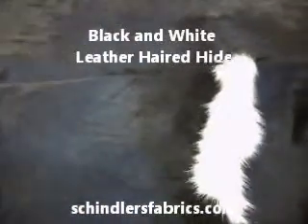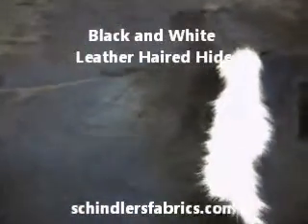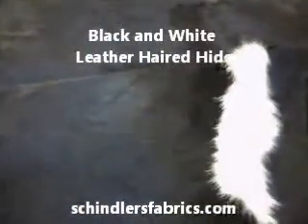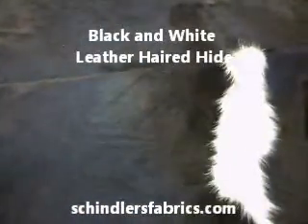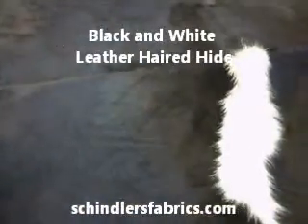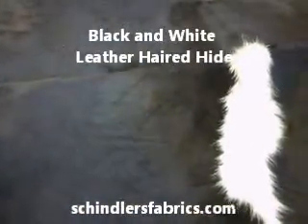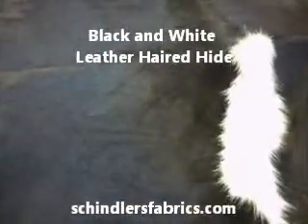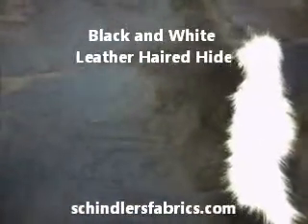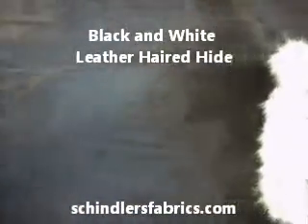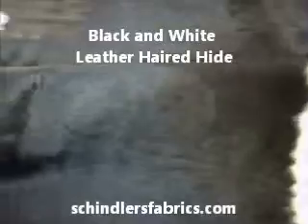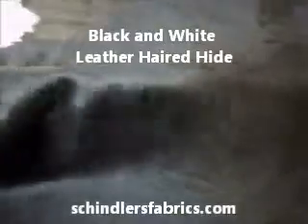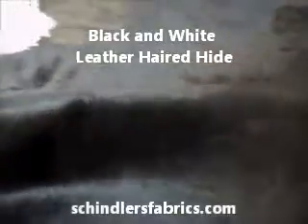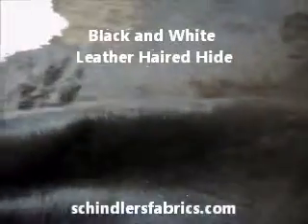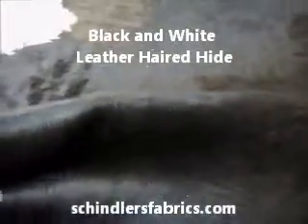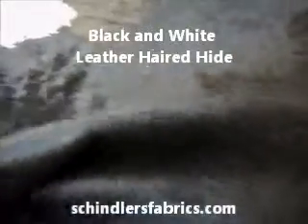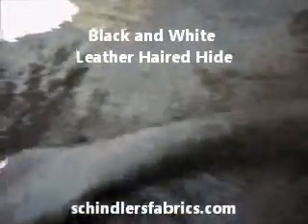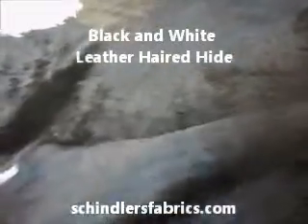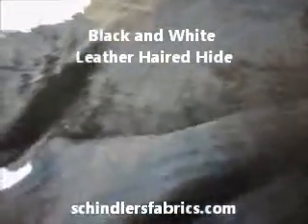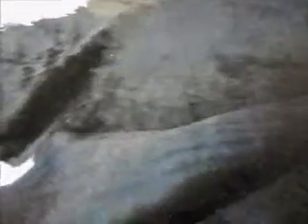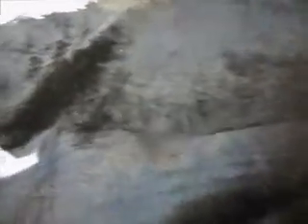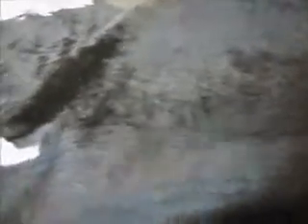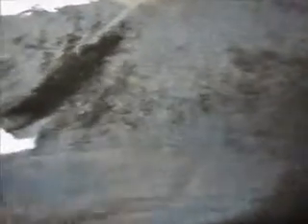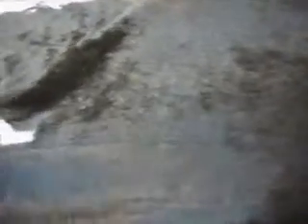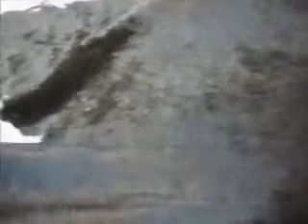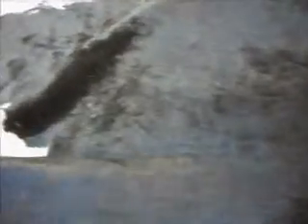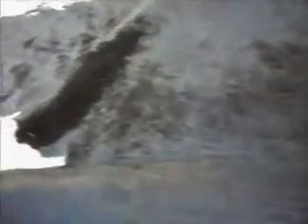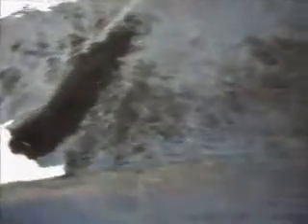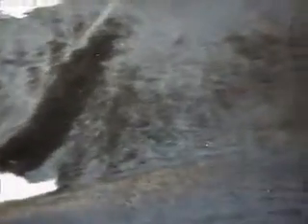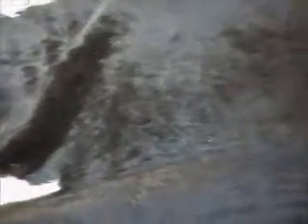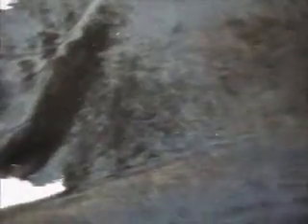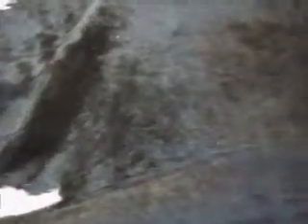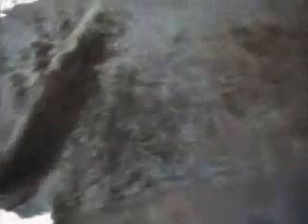Black and white leather haired hide. This is a full skin hide handcrafted in Brazil.